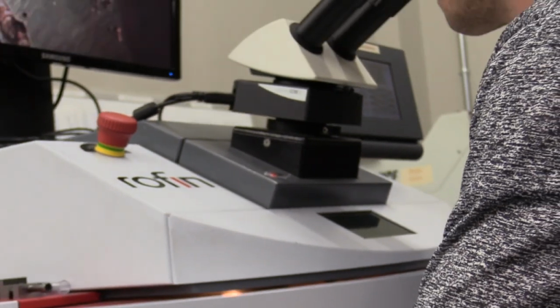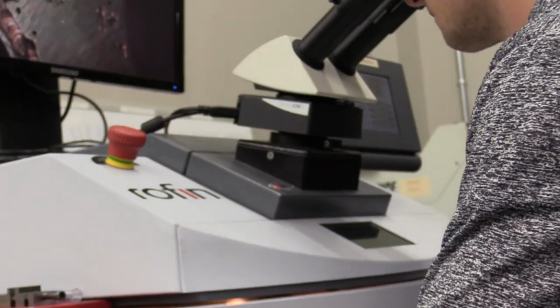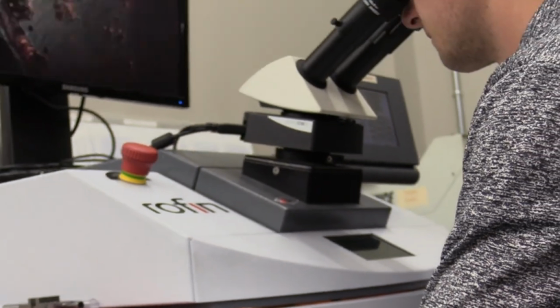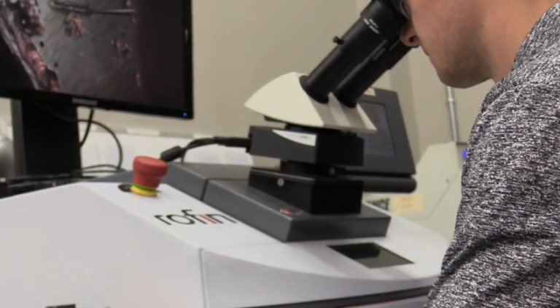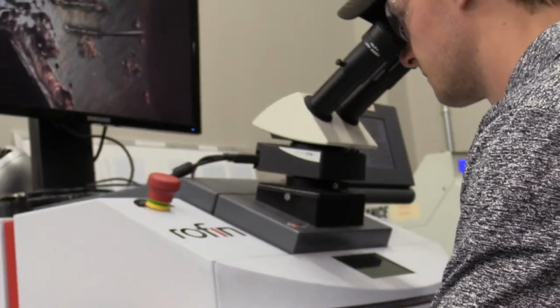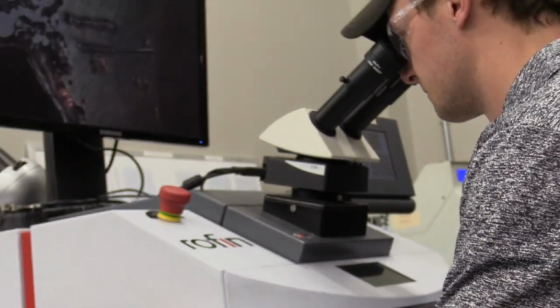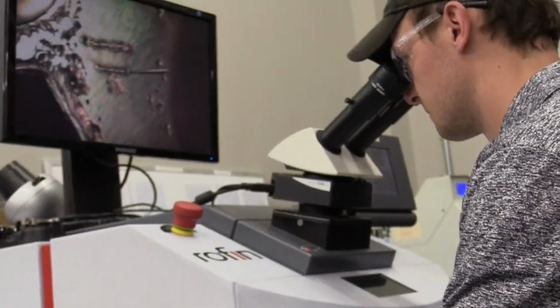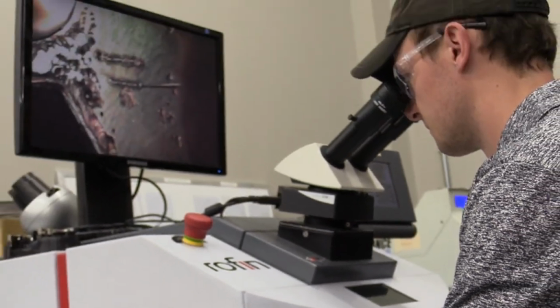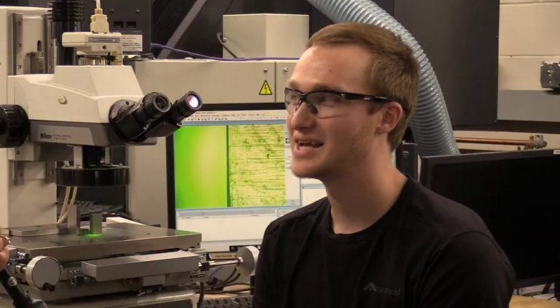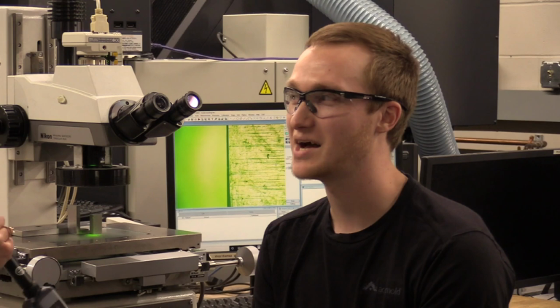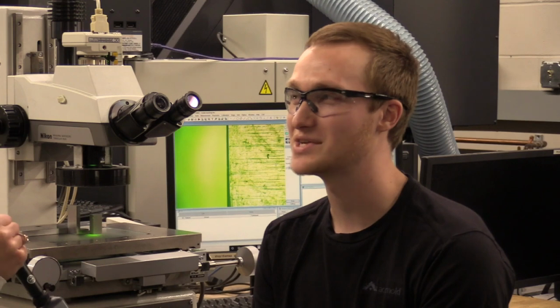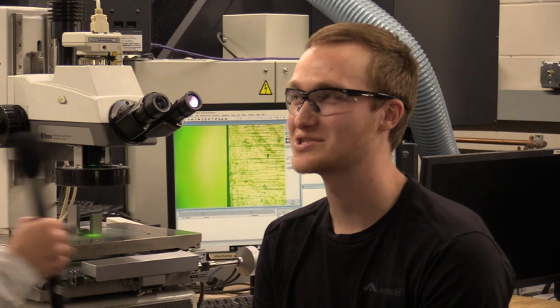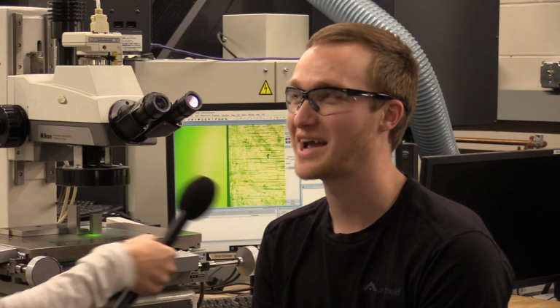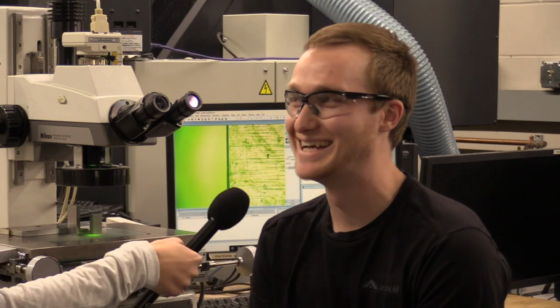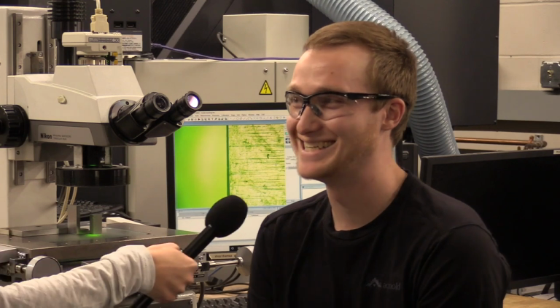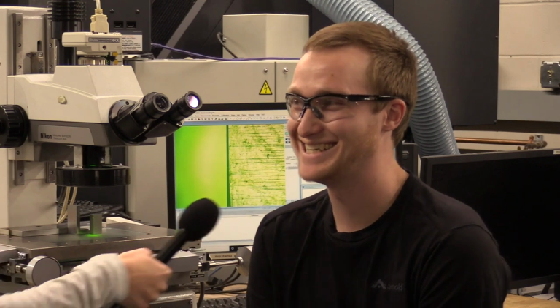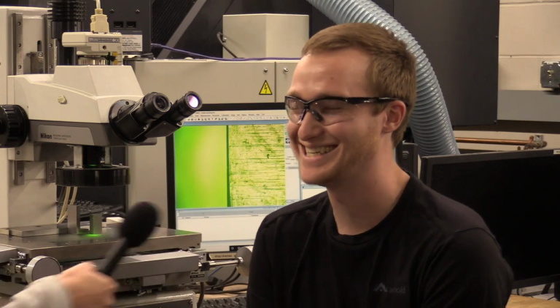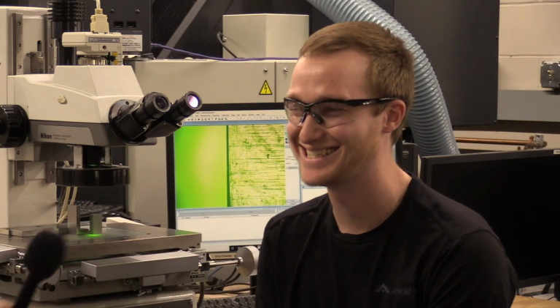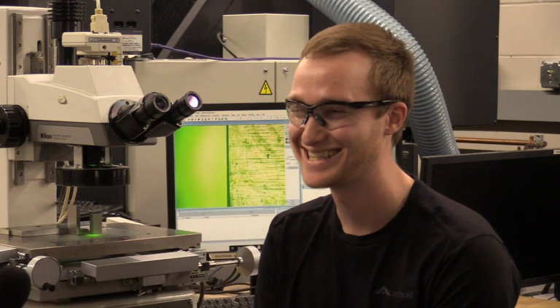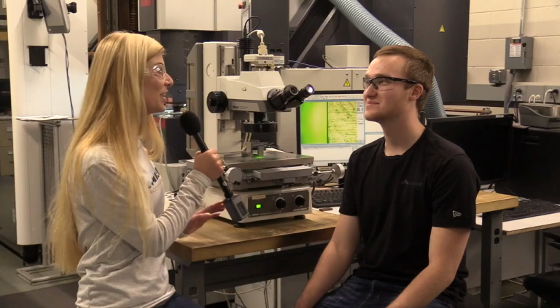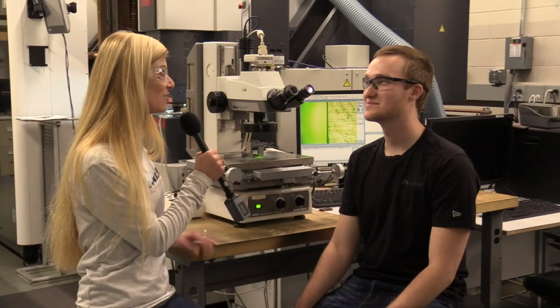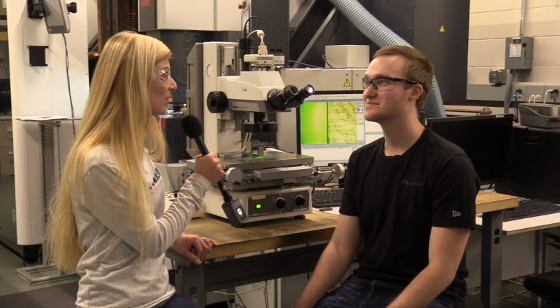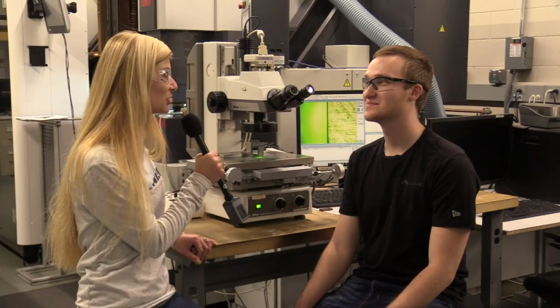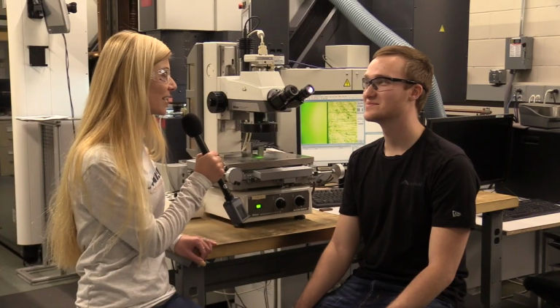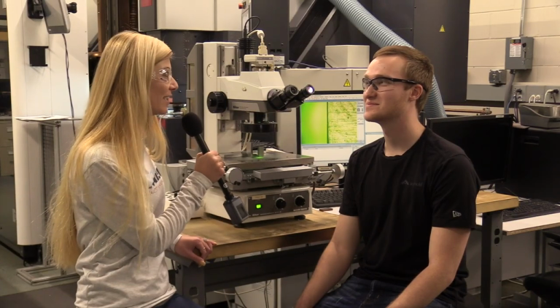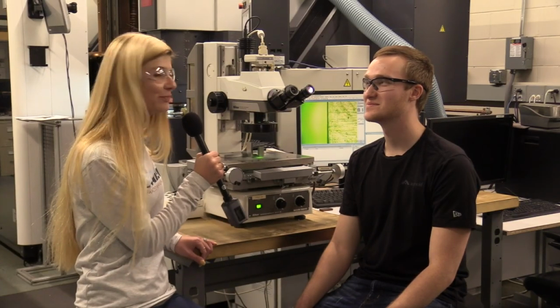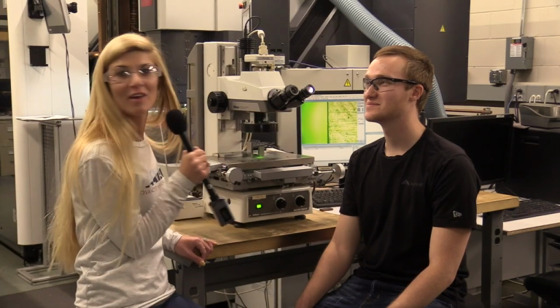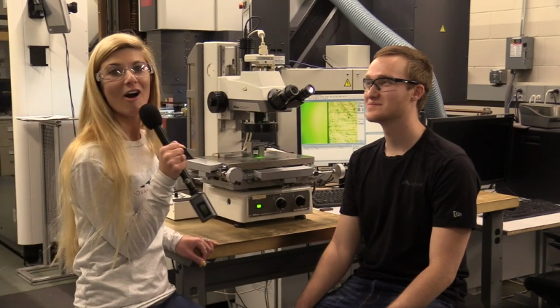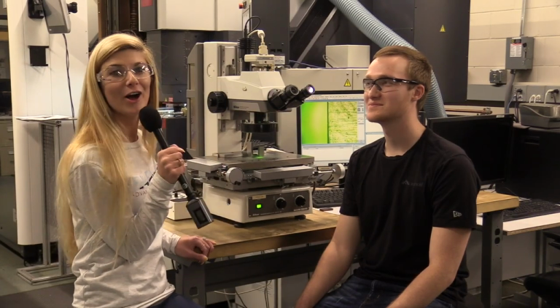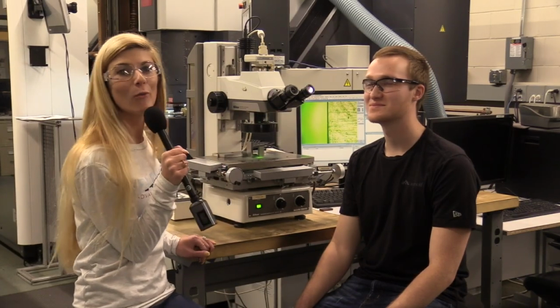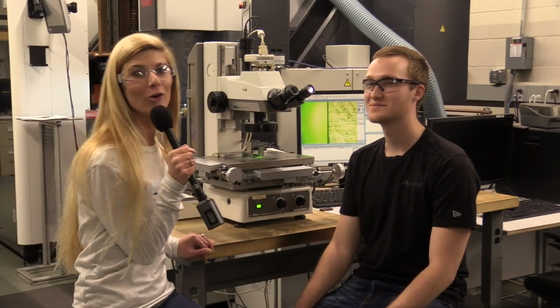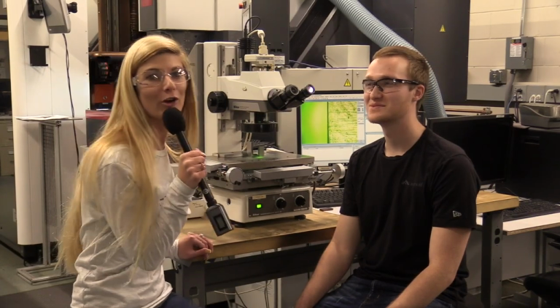Do you think you could weld my hair? We could try. Thank you so much Jonathan.